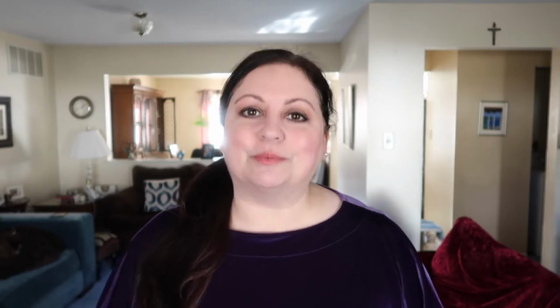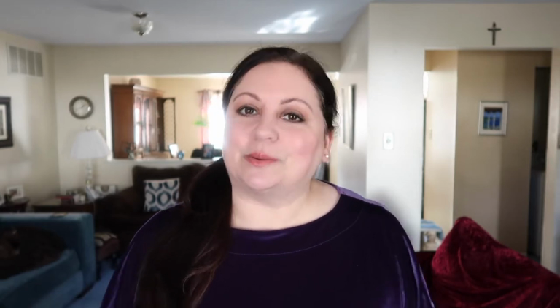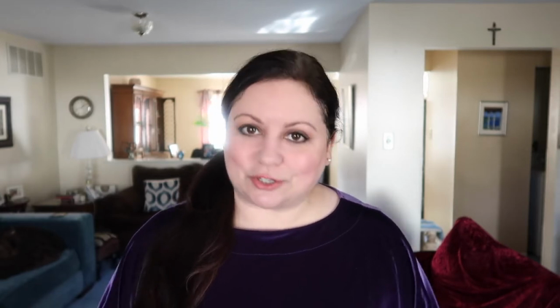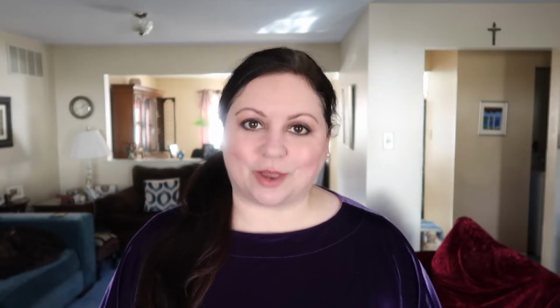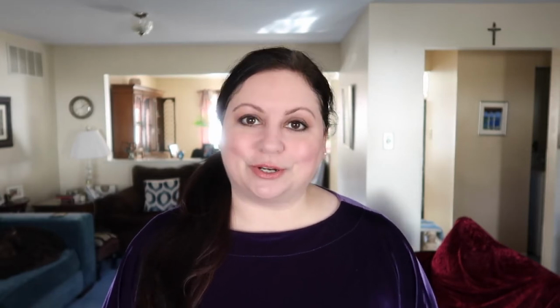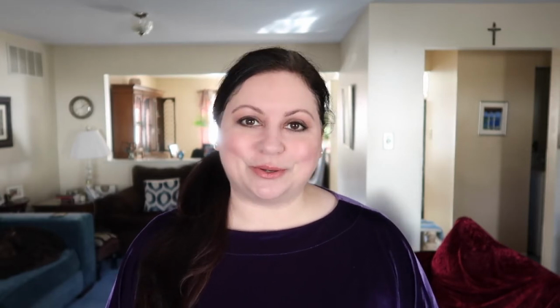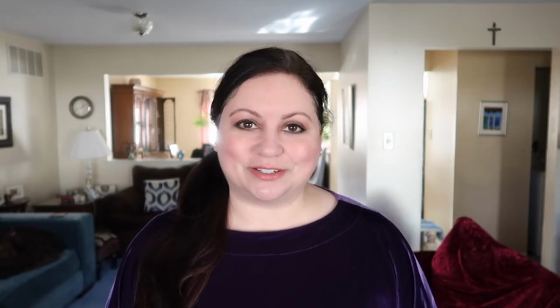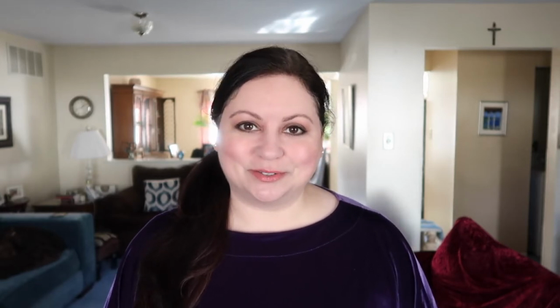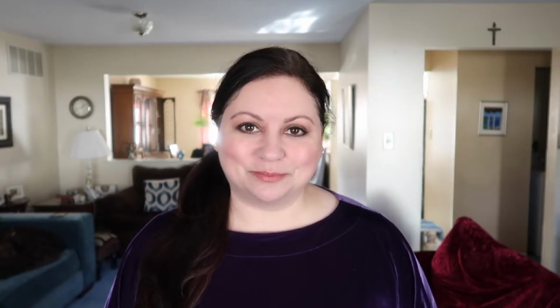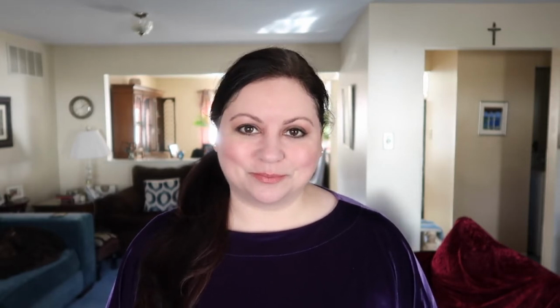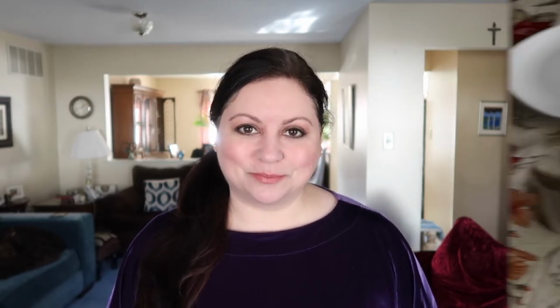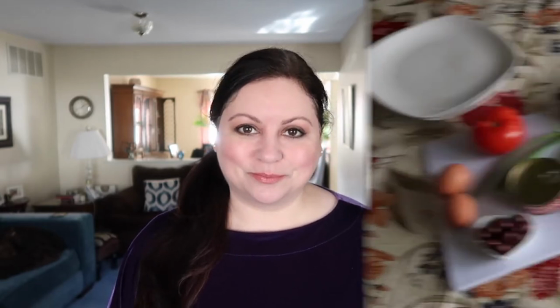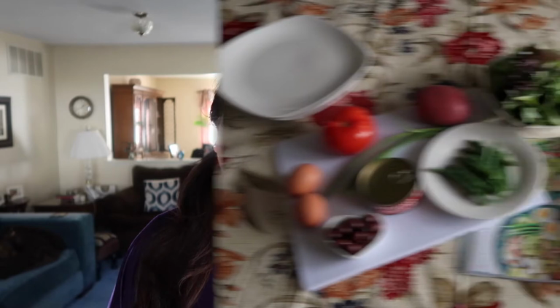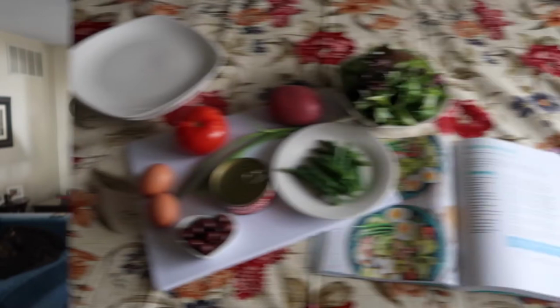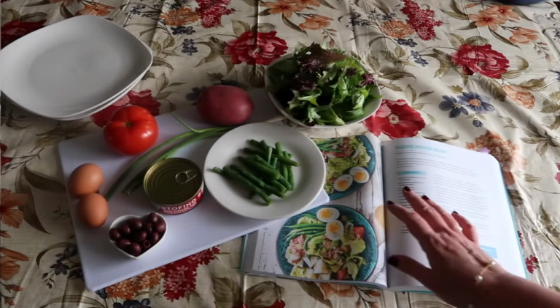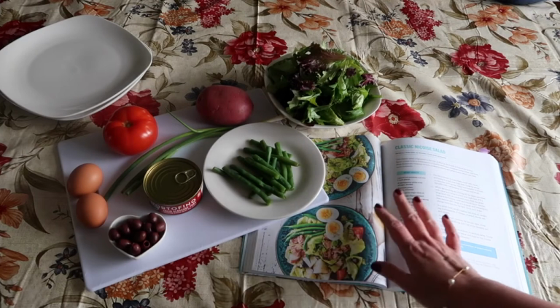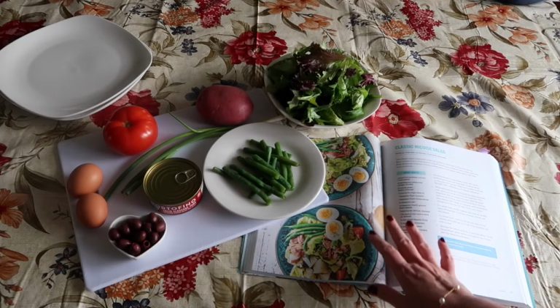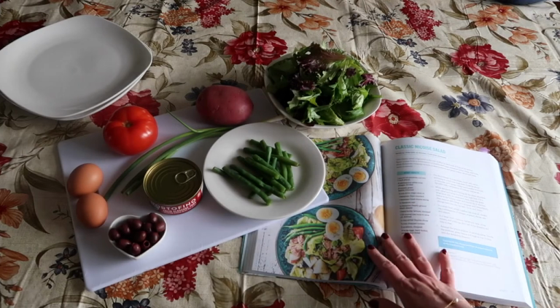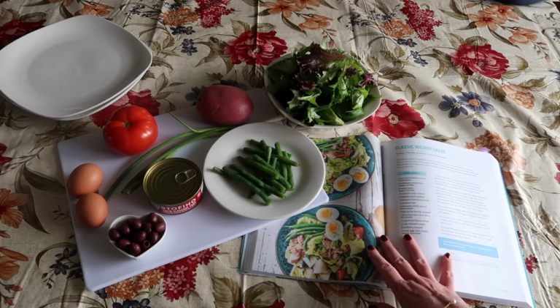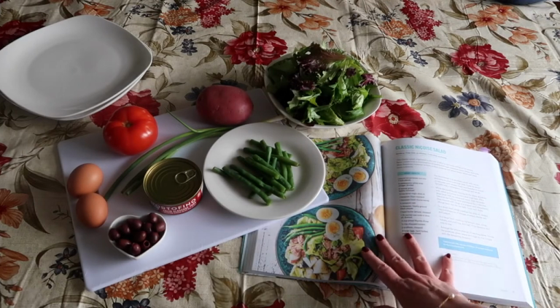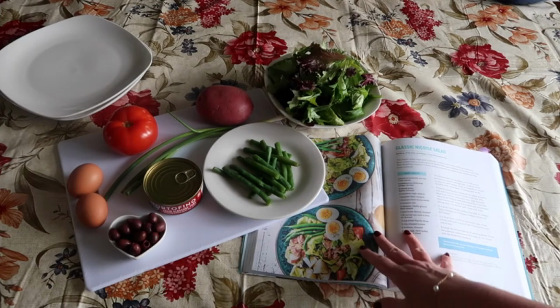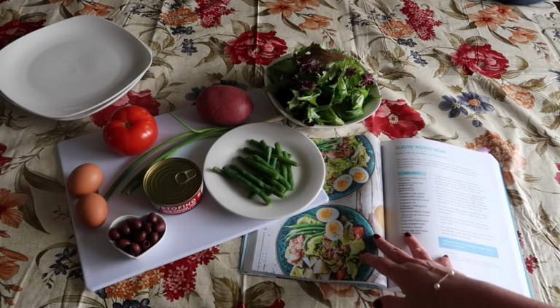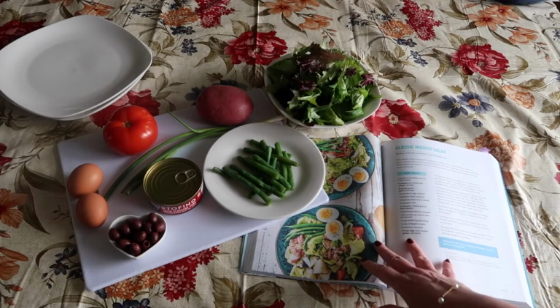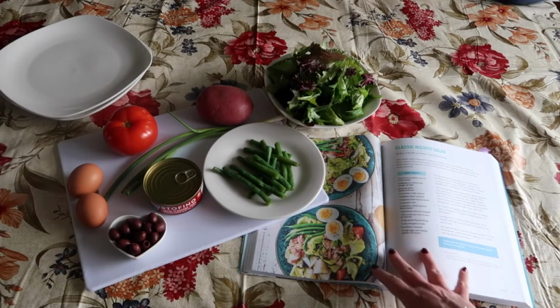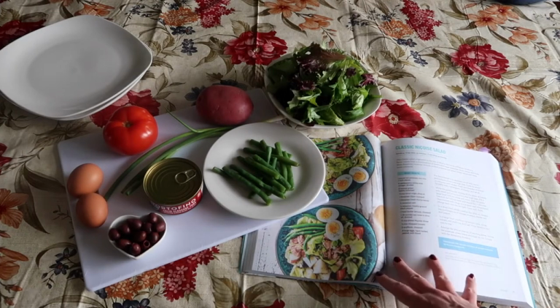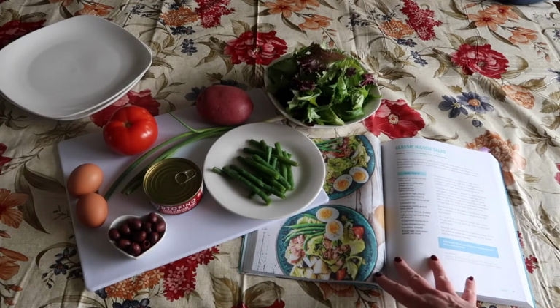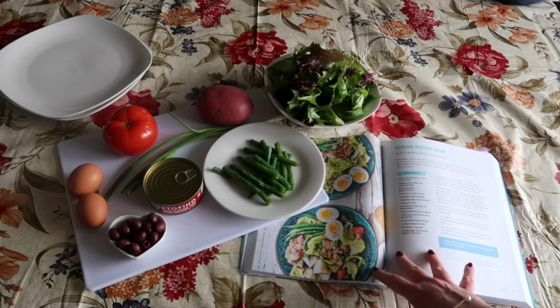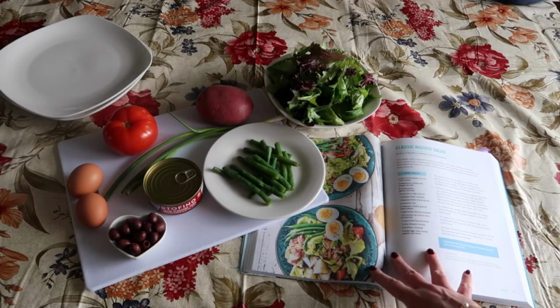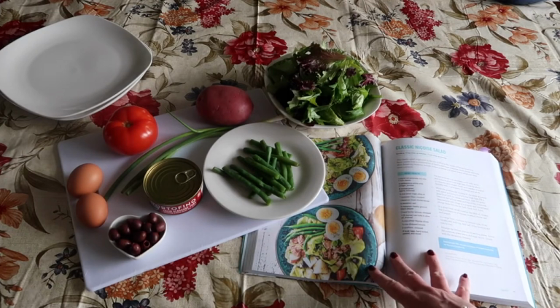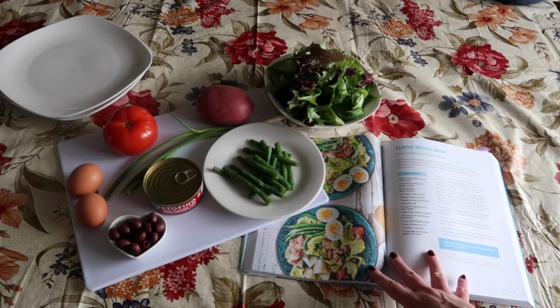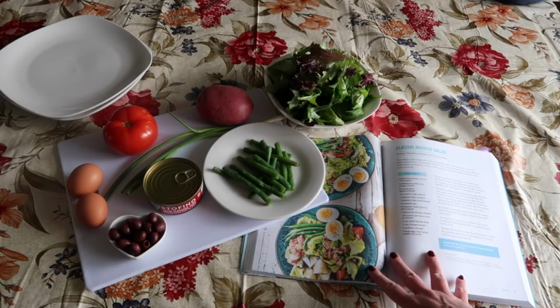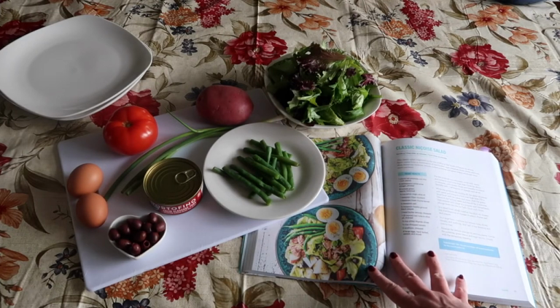So come on, let me show you how we're going to do it. You can find this recipe in my cookbook, The Big Book of Mediterranean Diet Cooking.